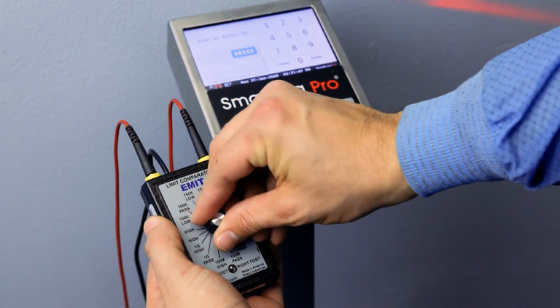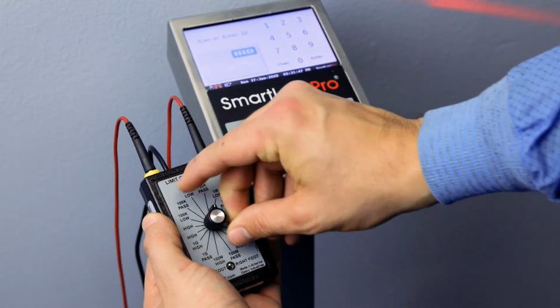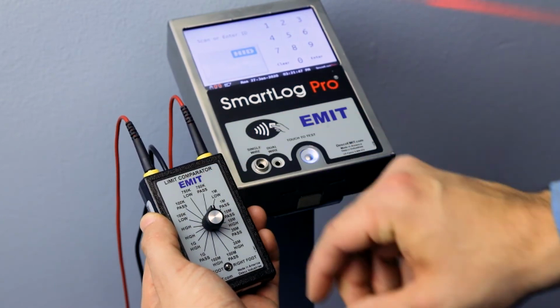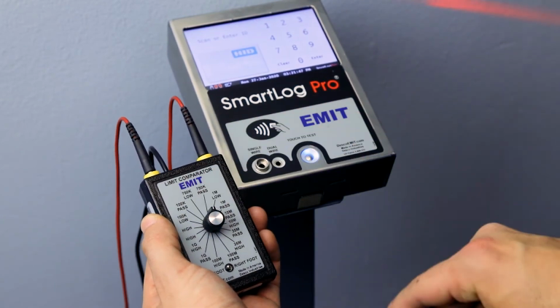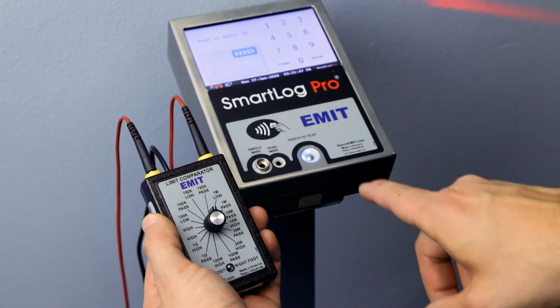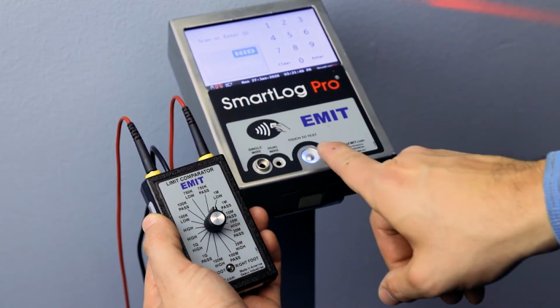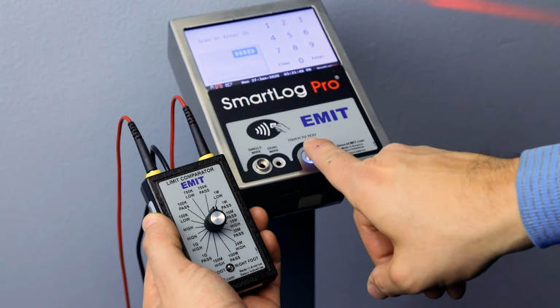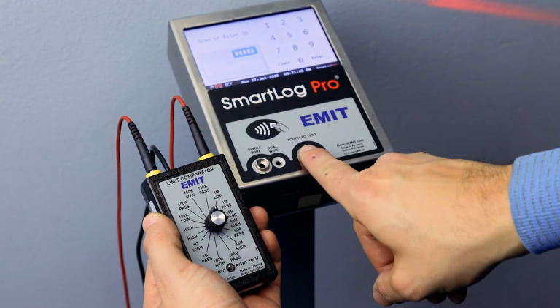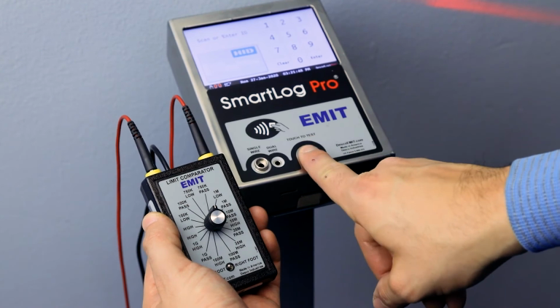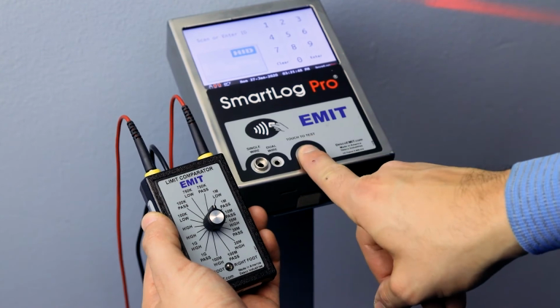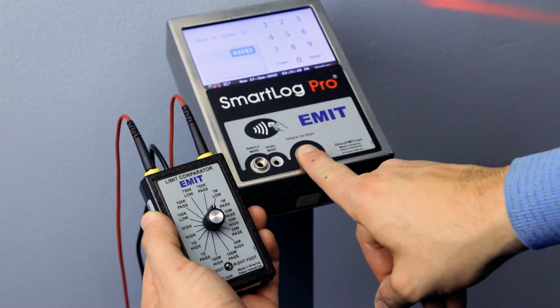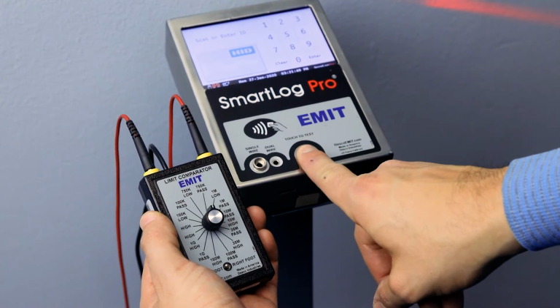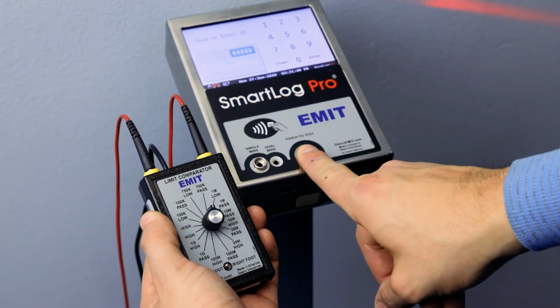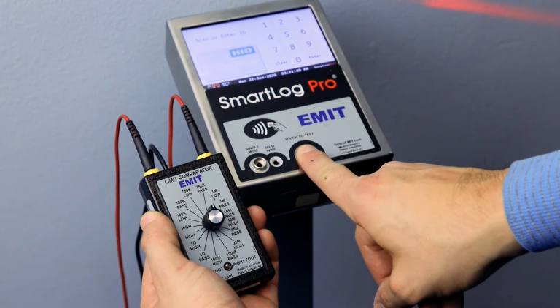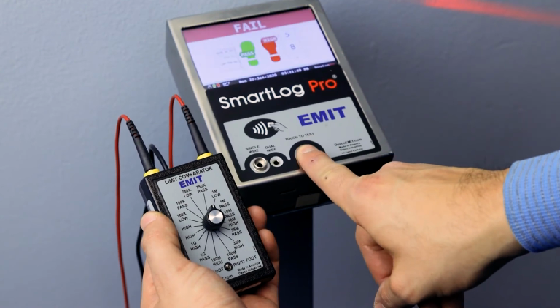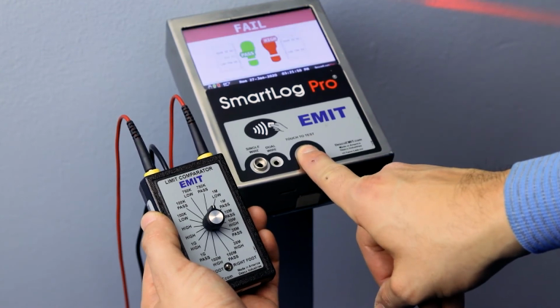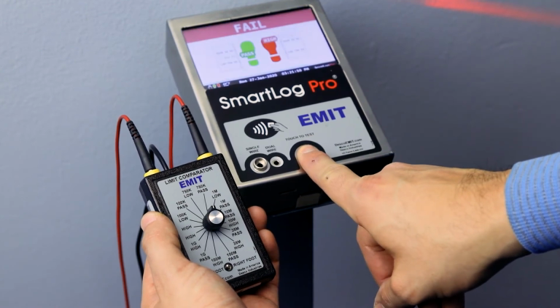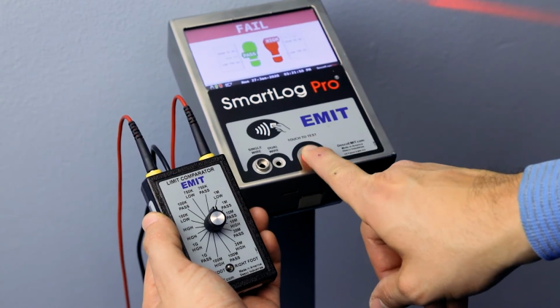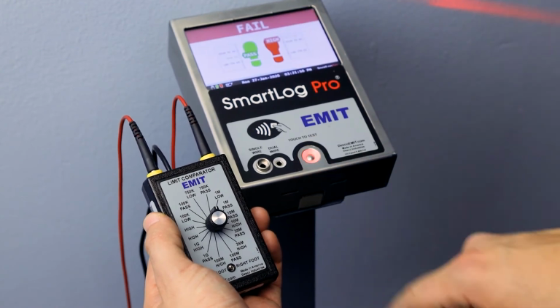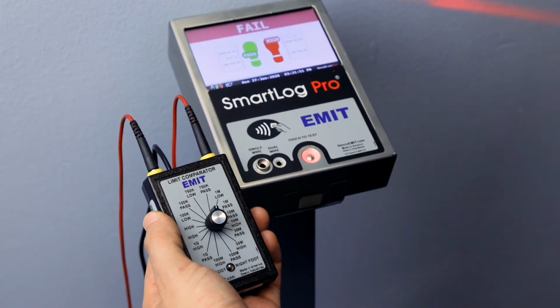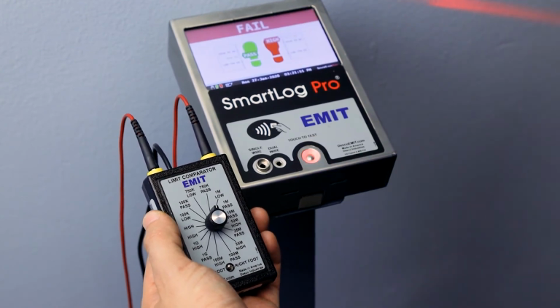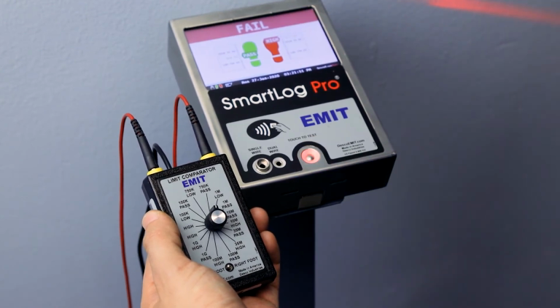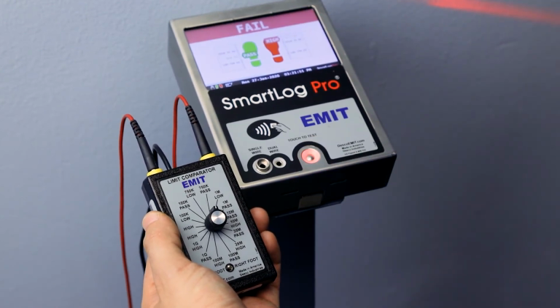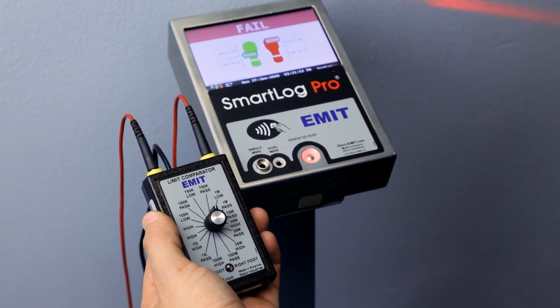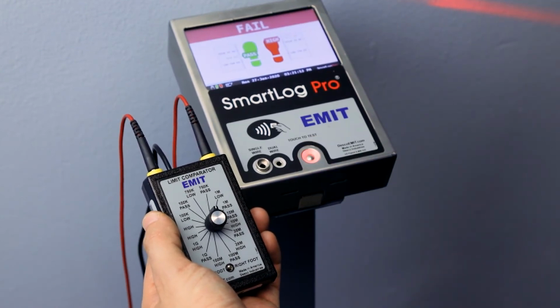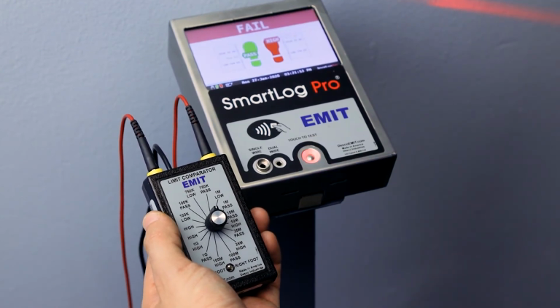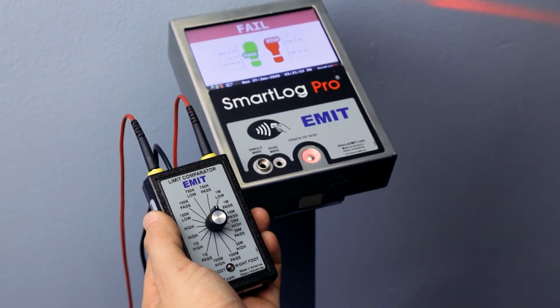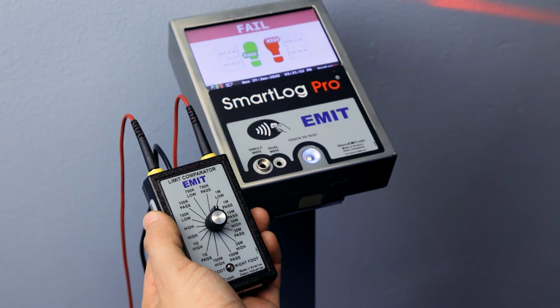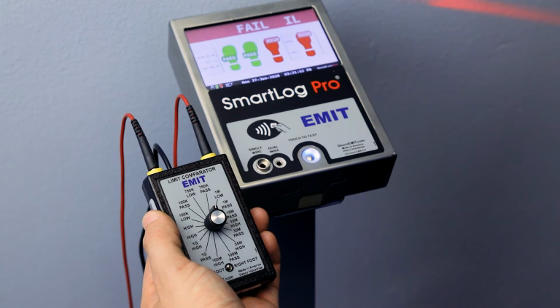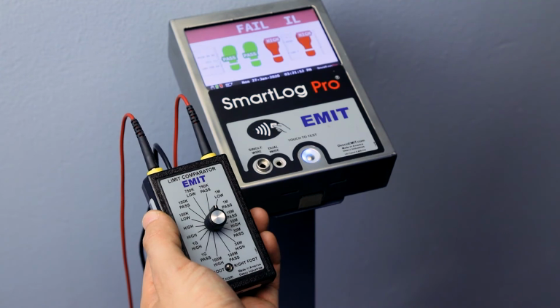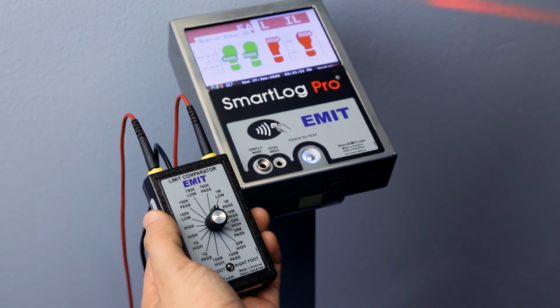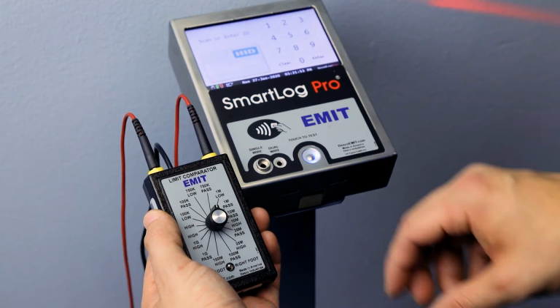Select the appropriate pass low setting on the Limit Comparator and perform a test. The tester should indicate a pass condition for the left foot.